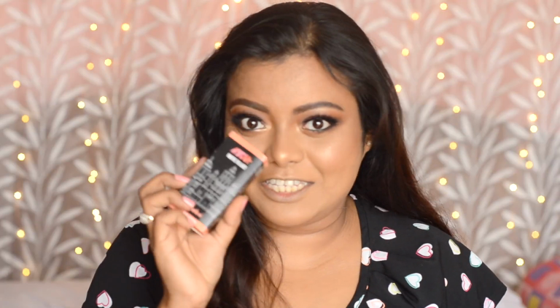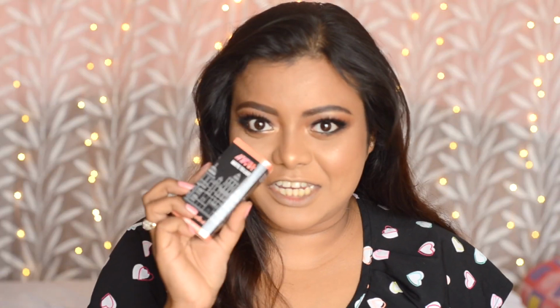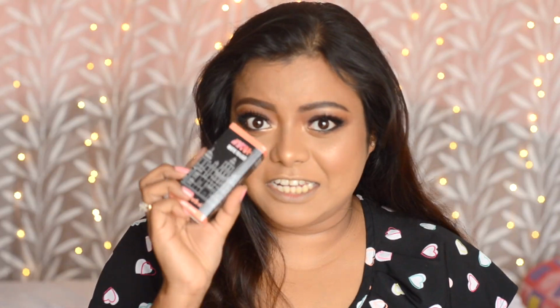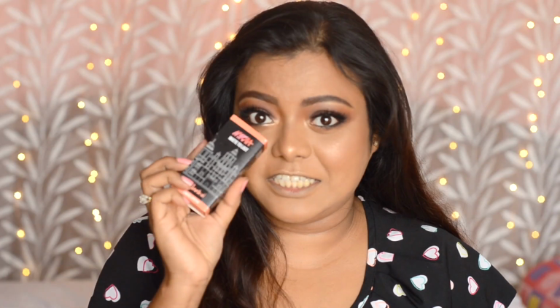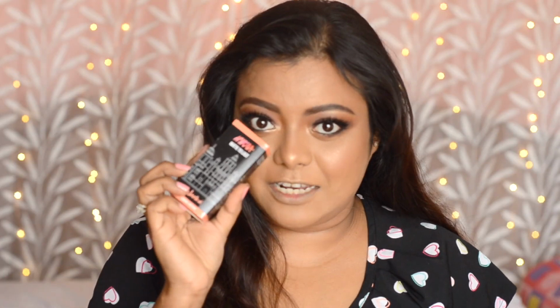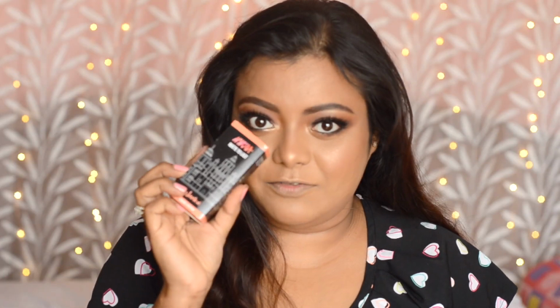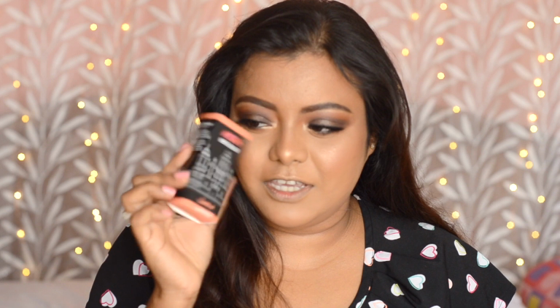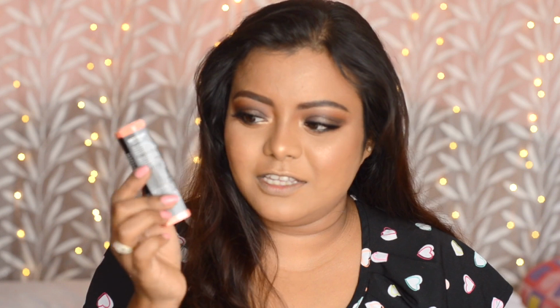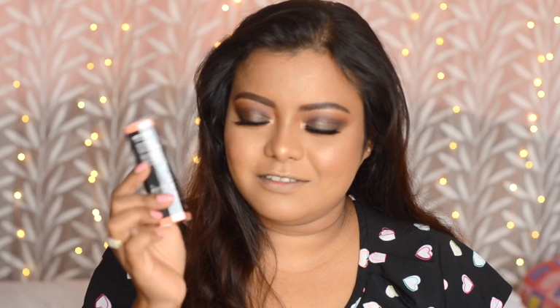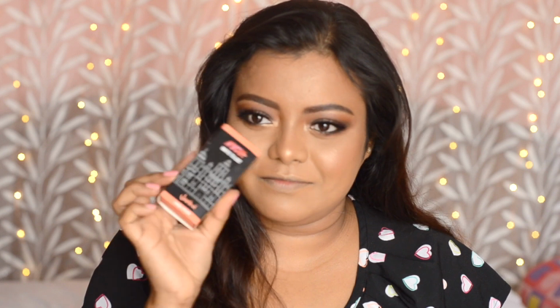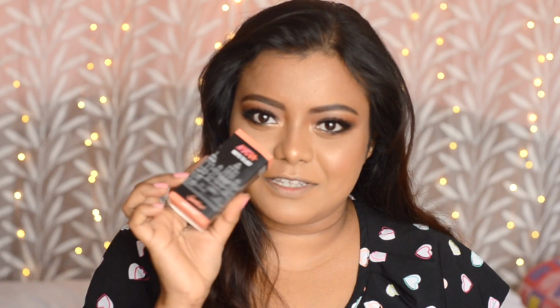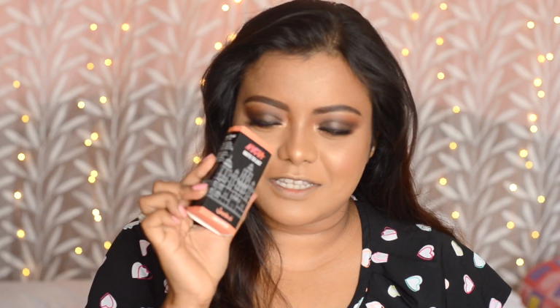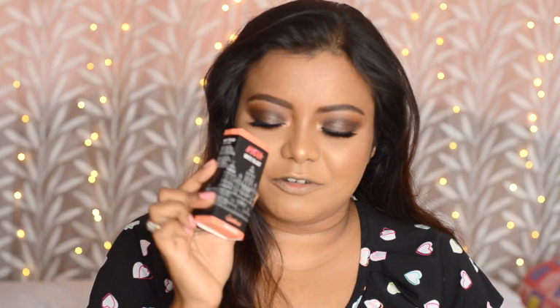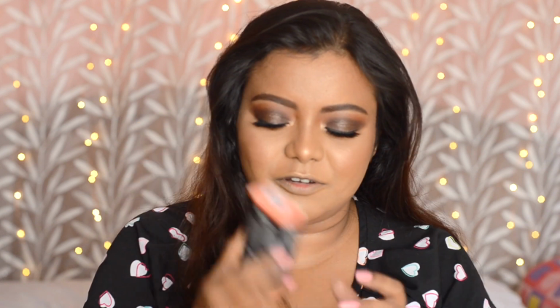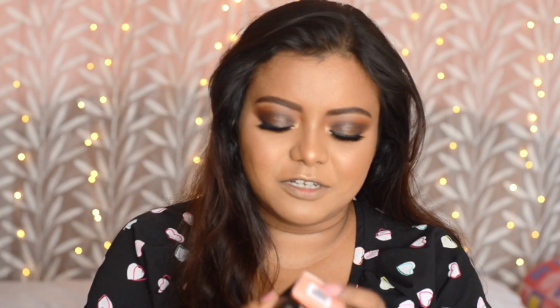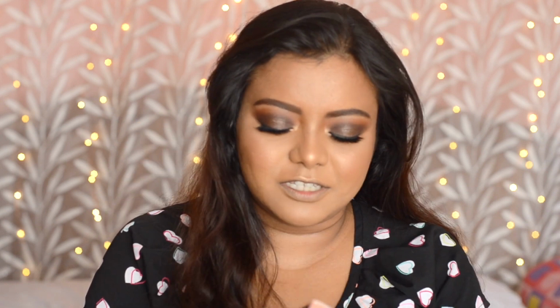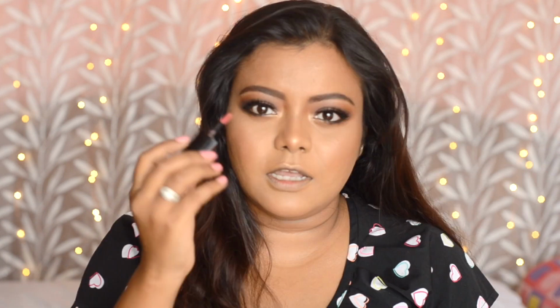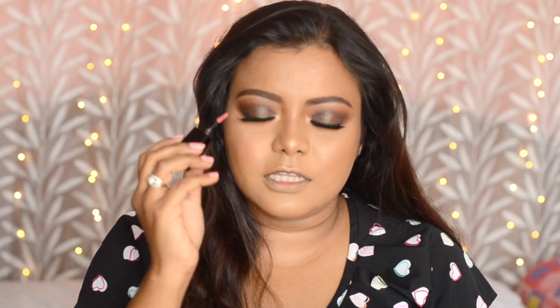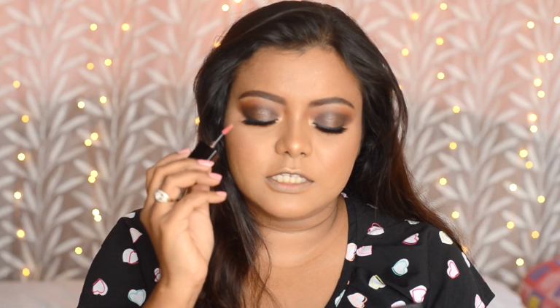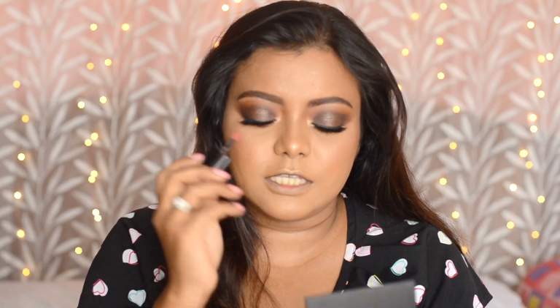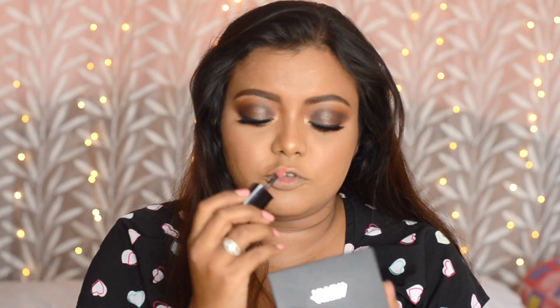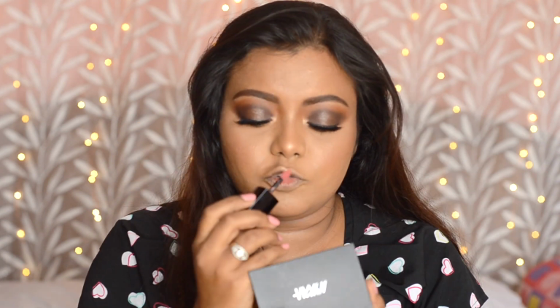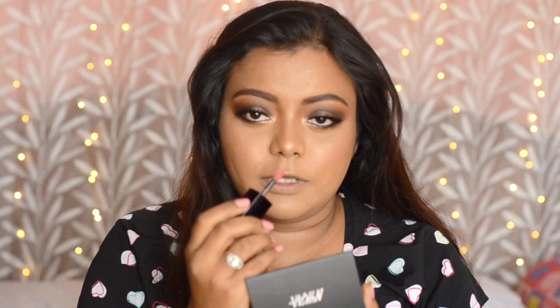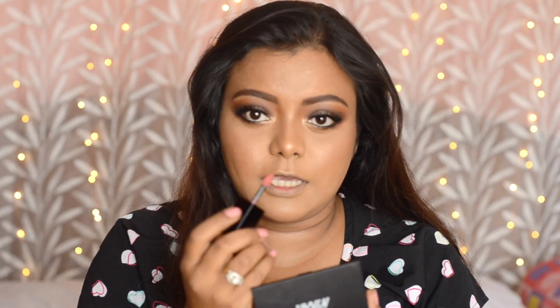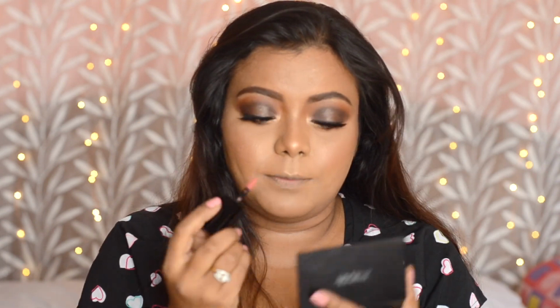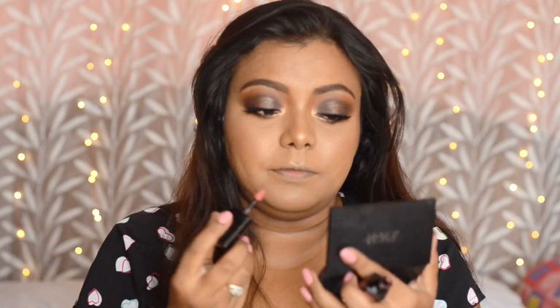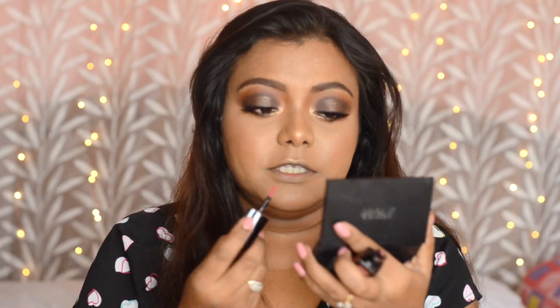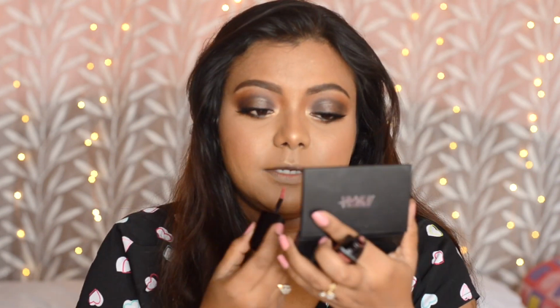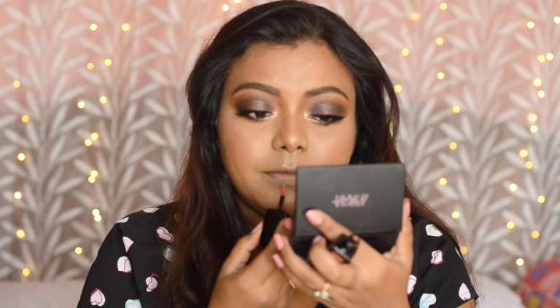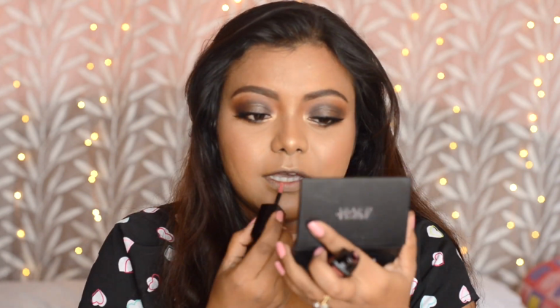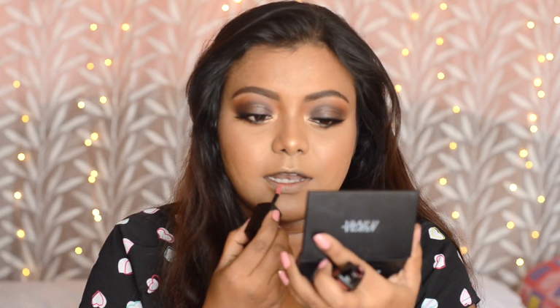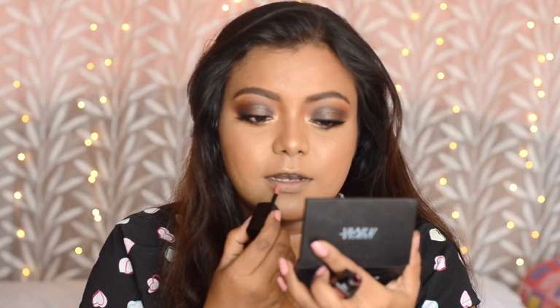The first shade I'm going to try is Janvi. This is how it looks — it seems to be a peachy pink color.